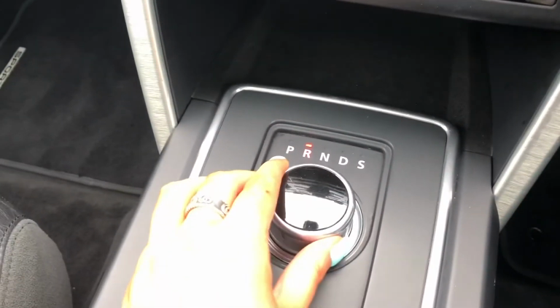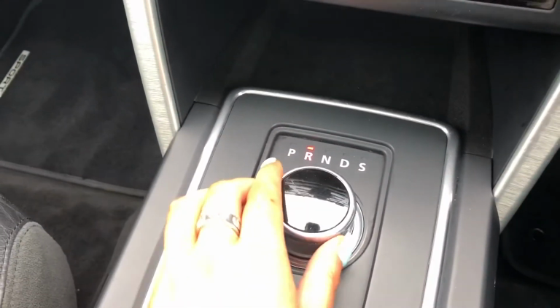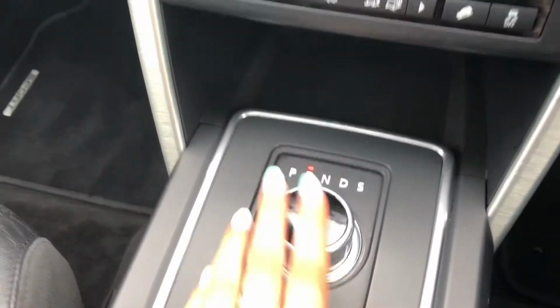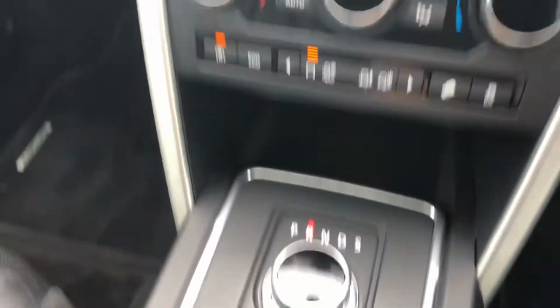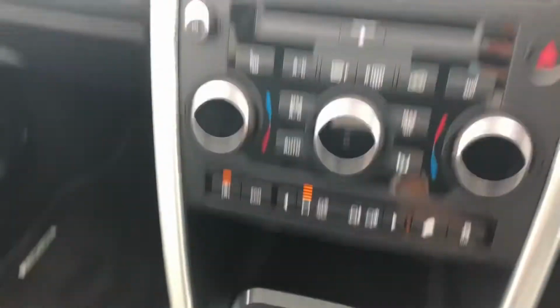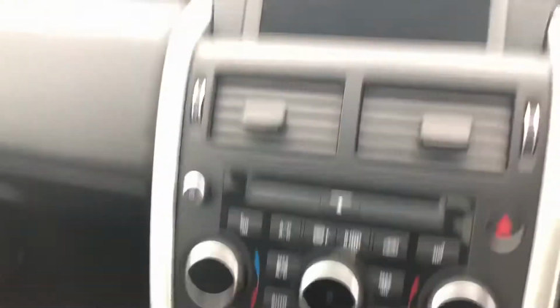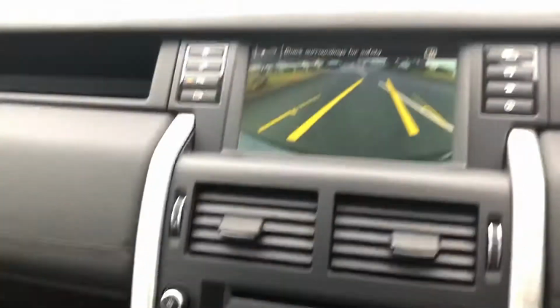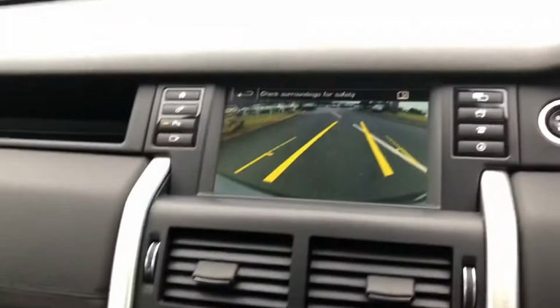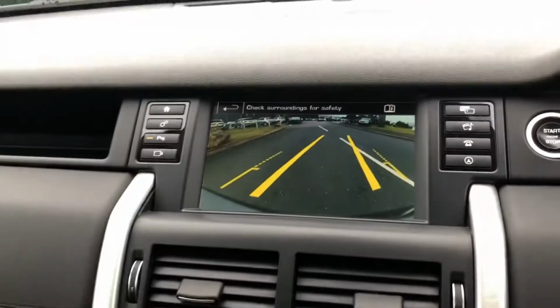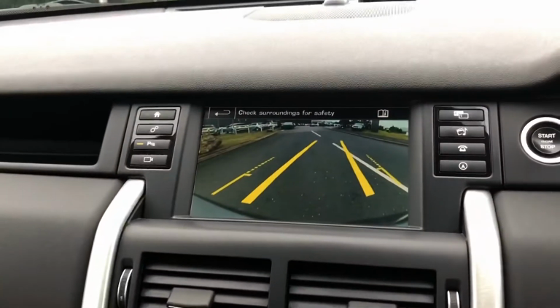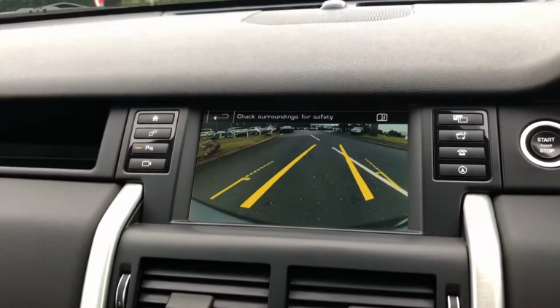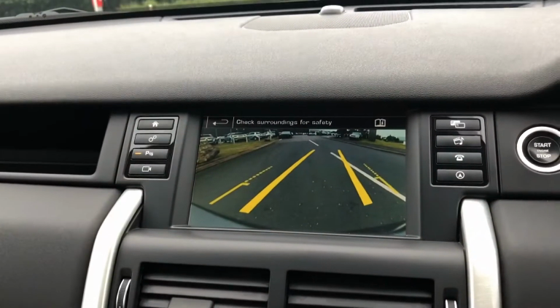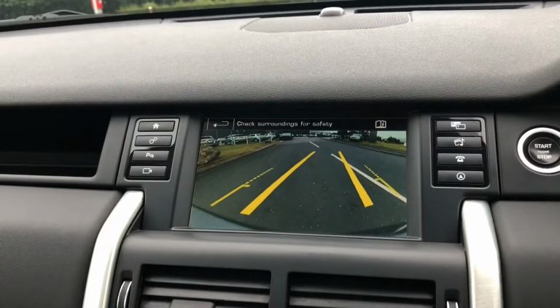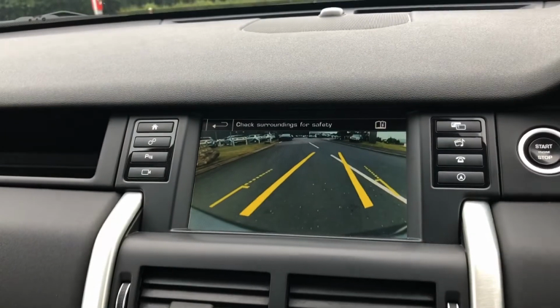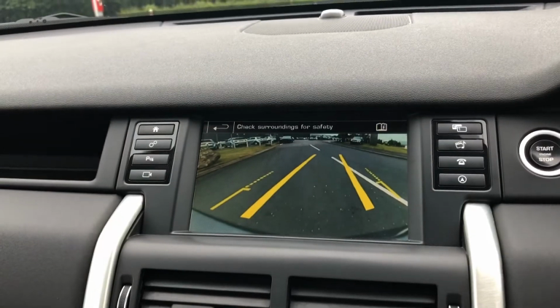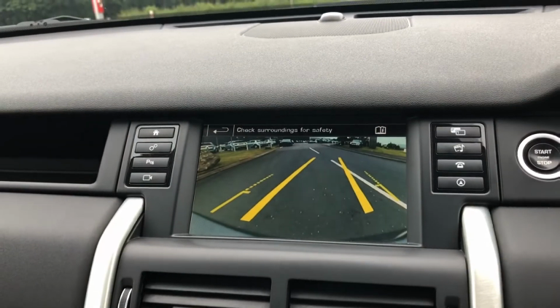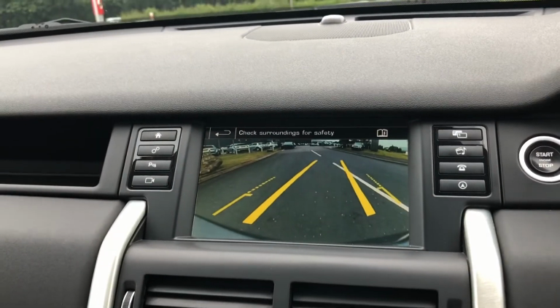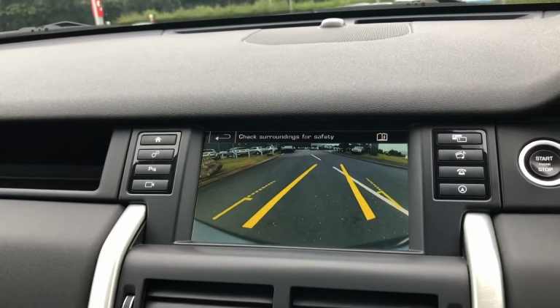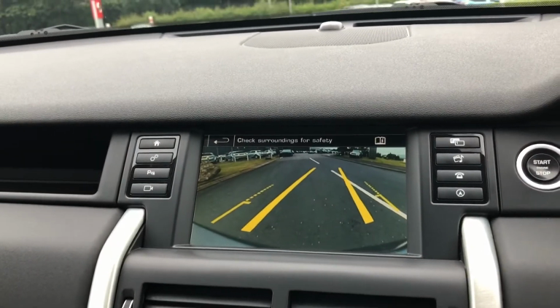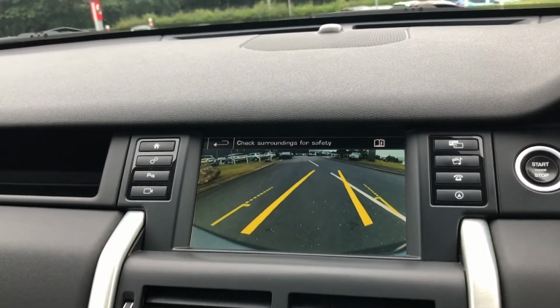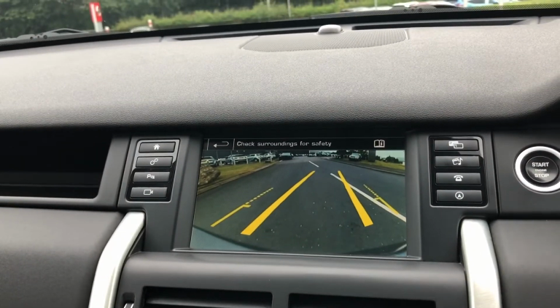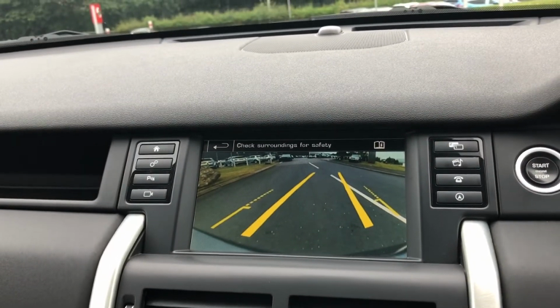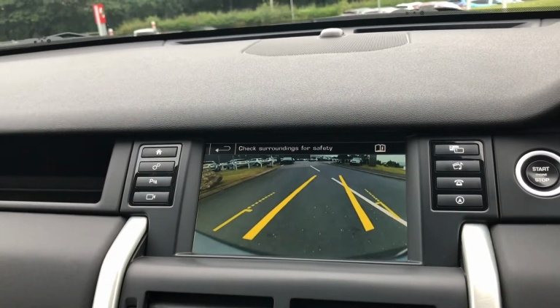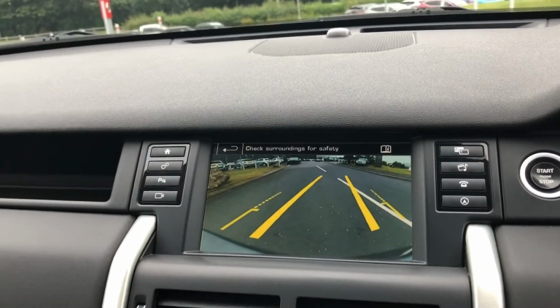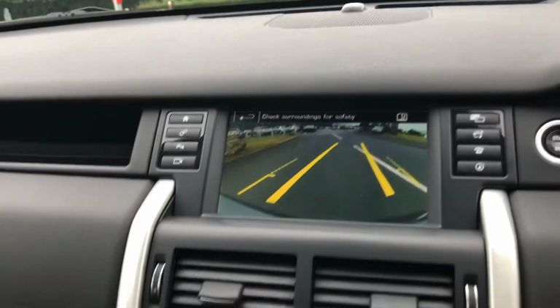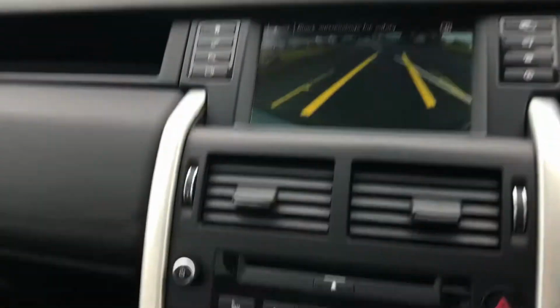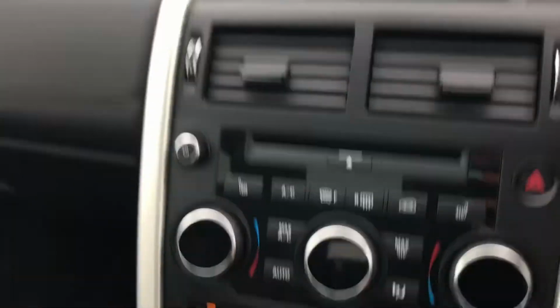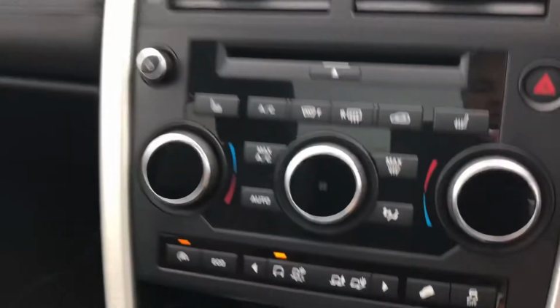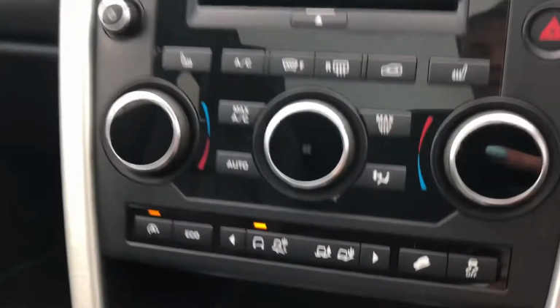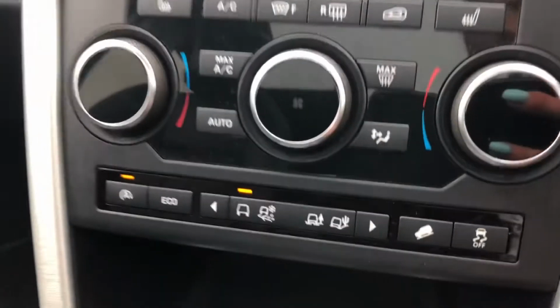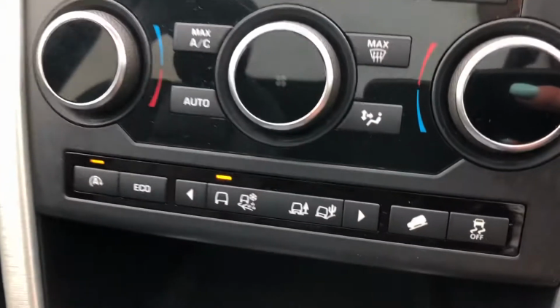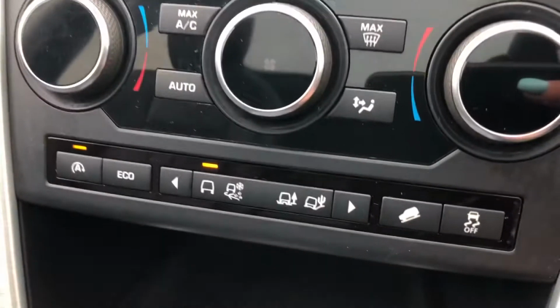If I put the car into reverse, you'll see you've got a rear view camera, making parking and reversing so much easier.